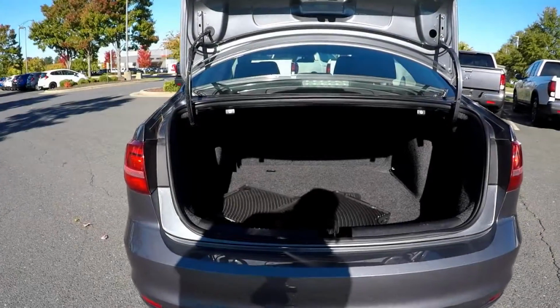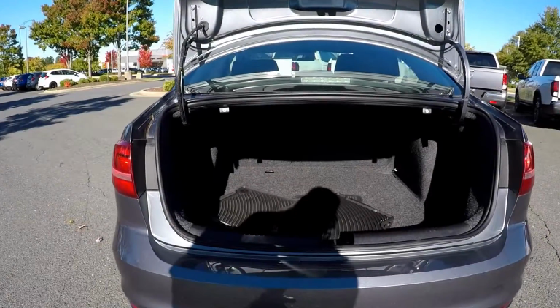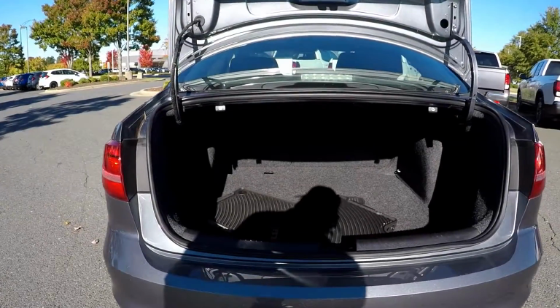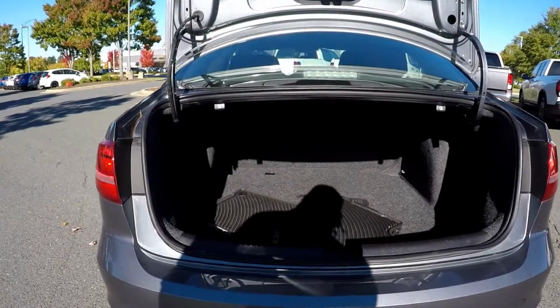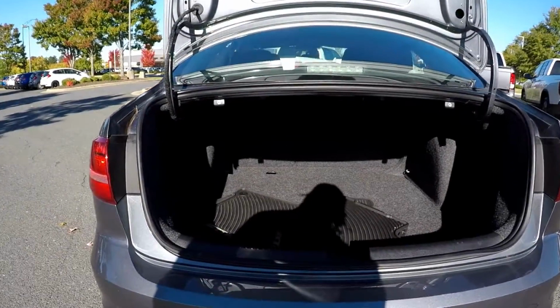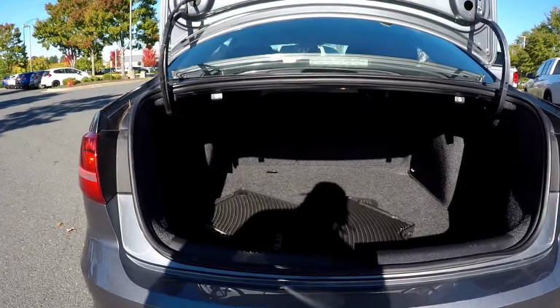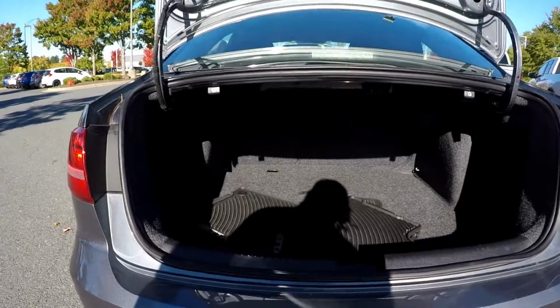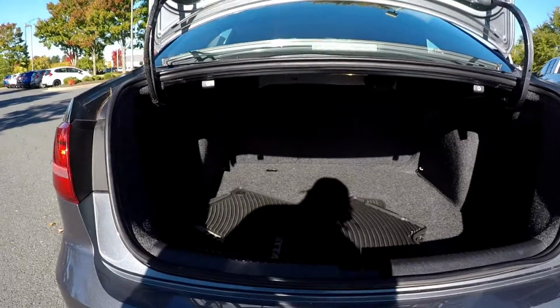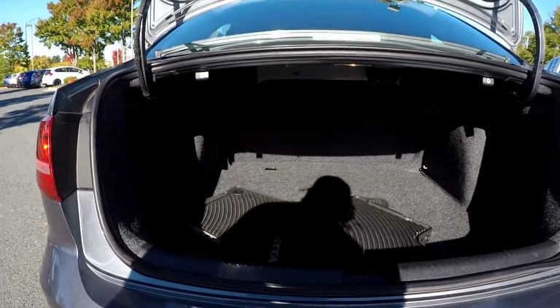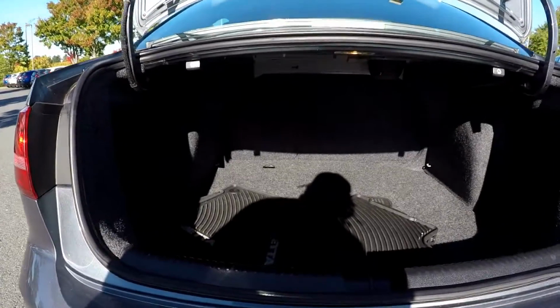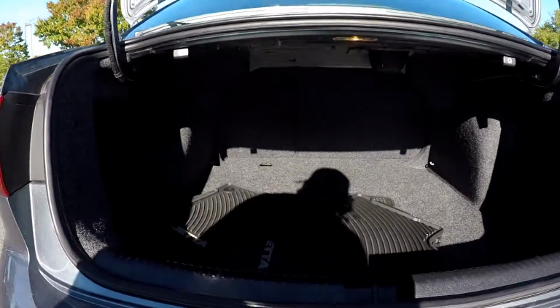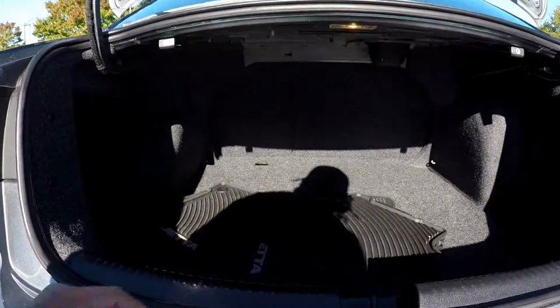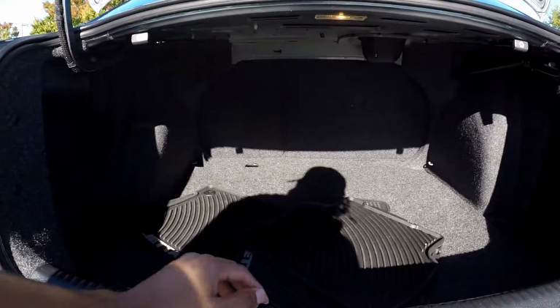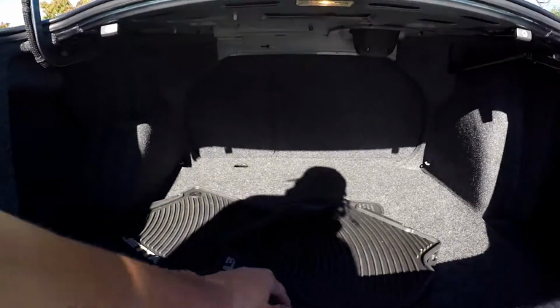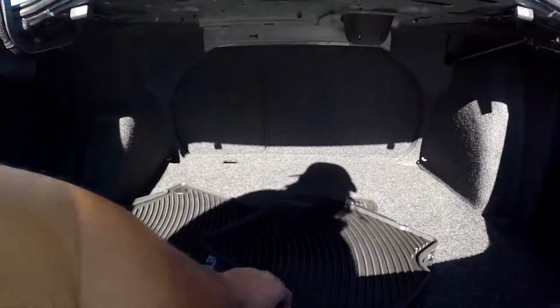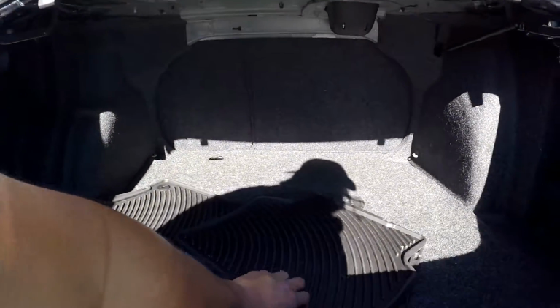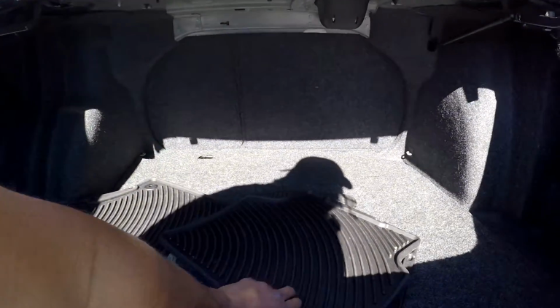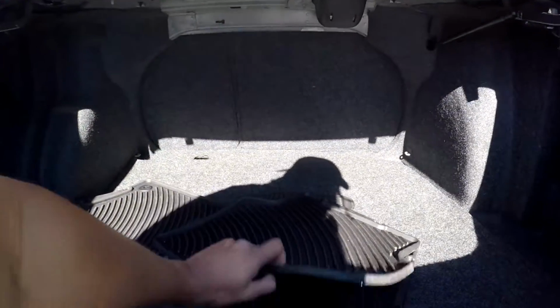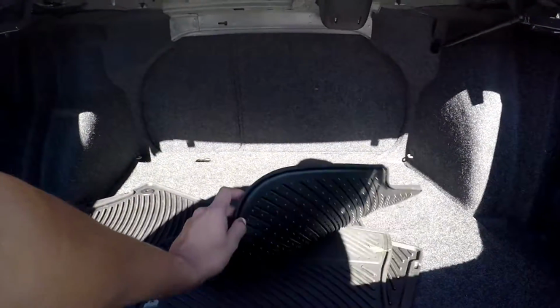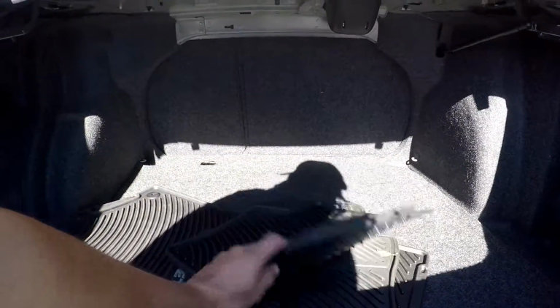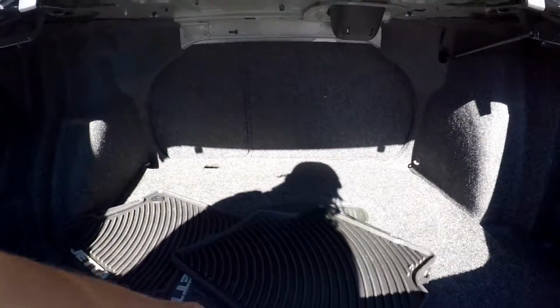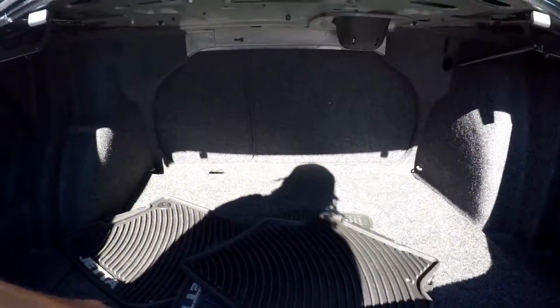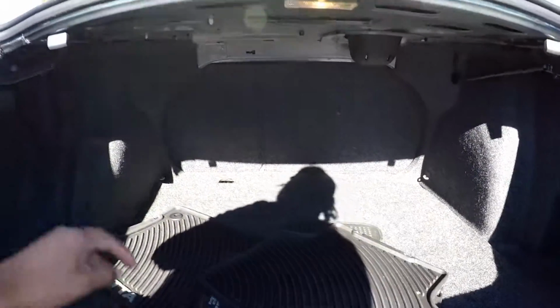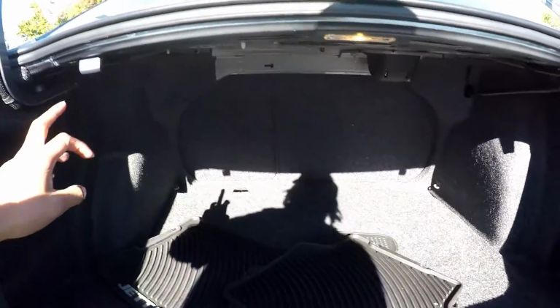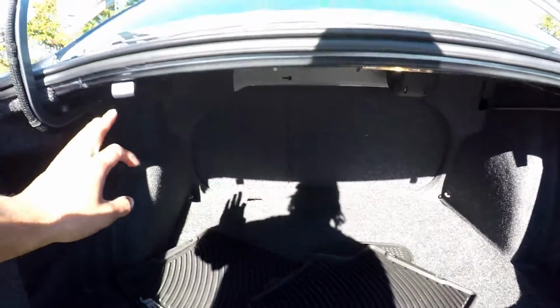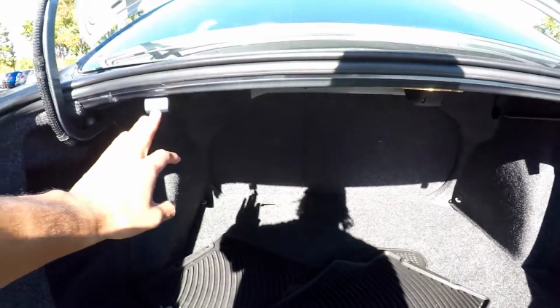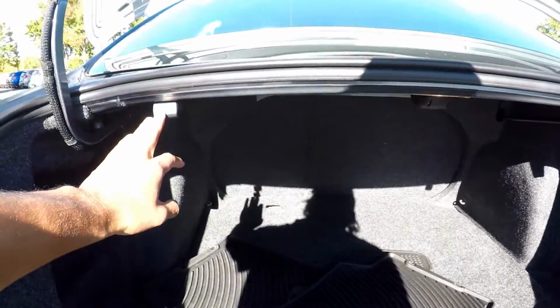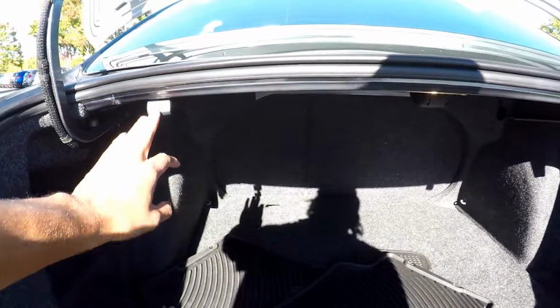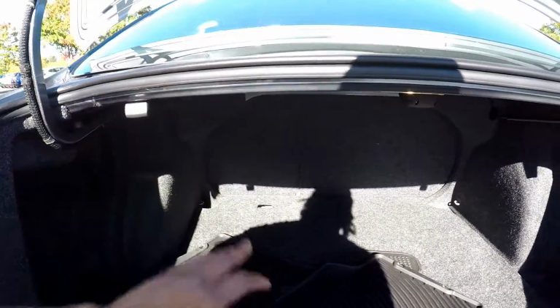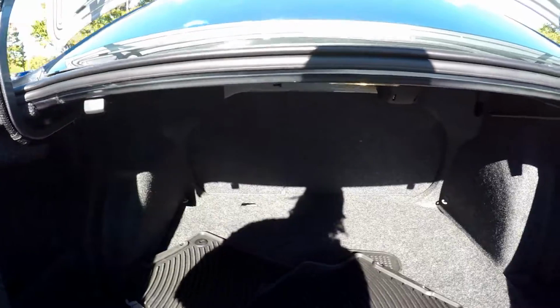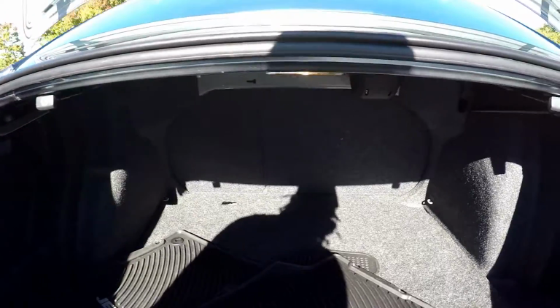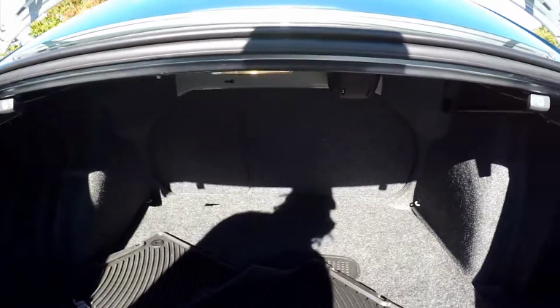Moving to the trunk, you are going to have the original mats placed in here, along with seat release levers on both sides.